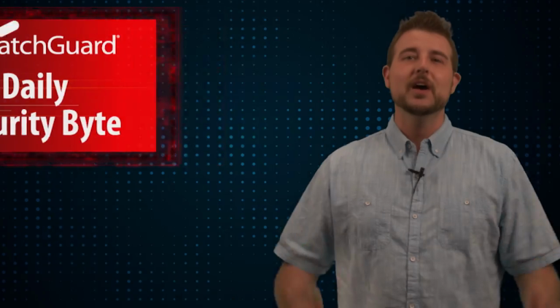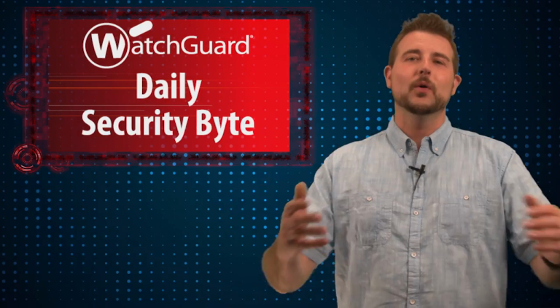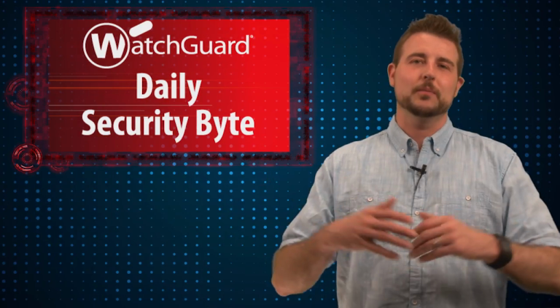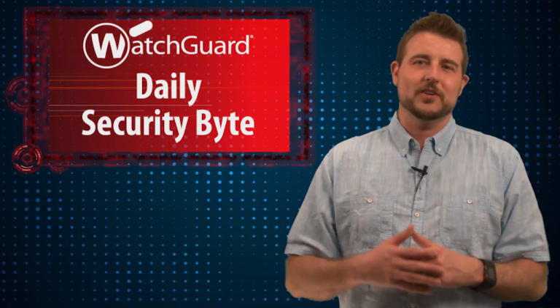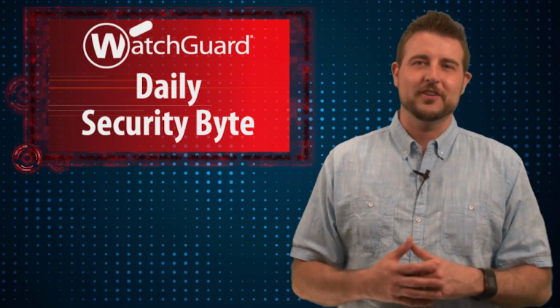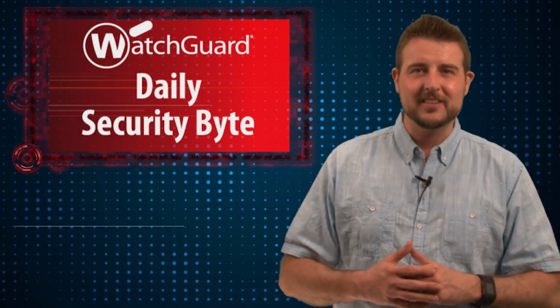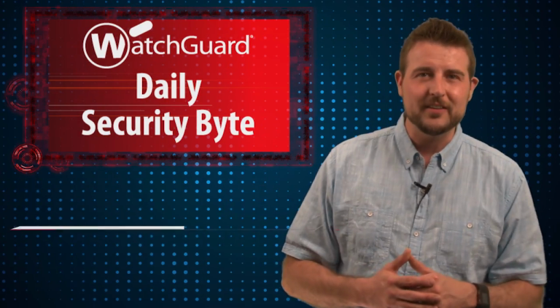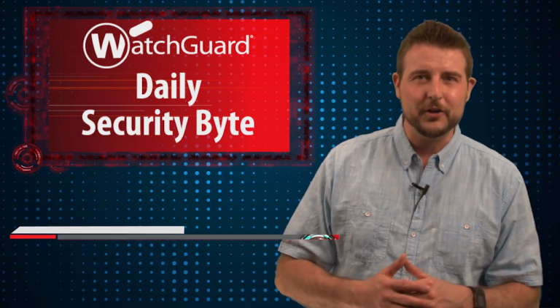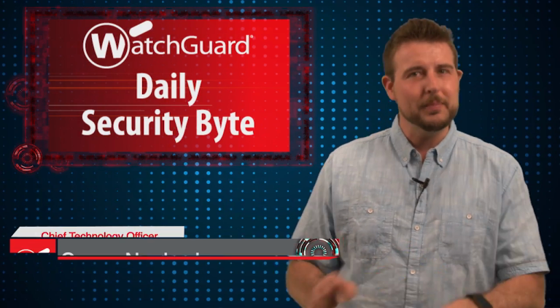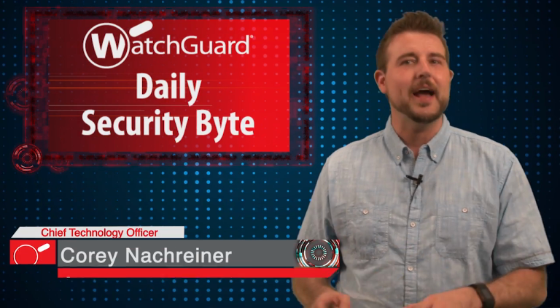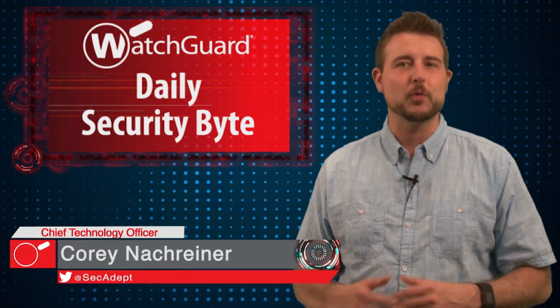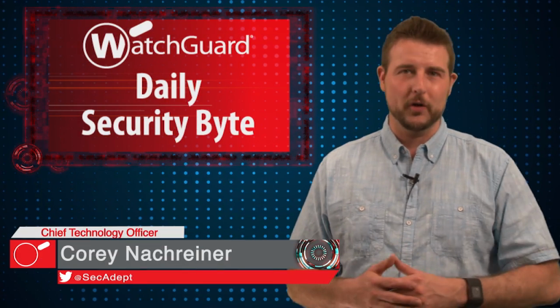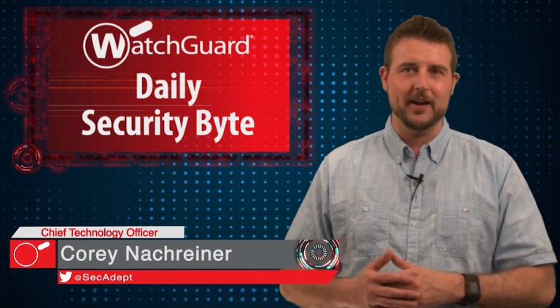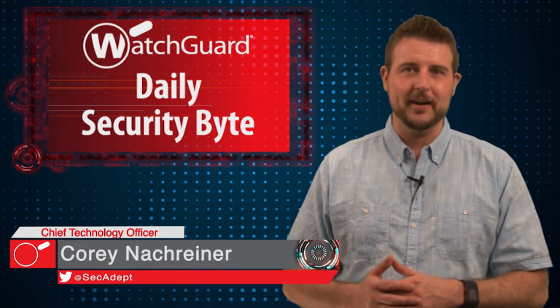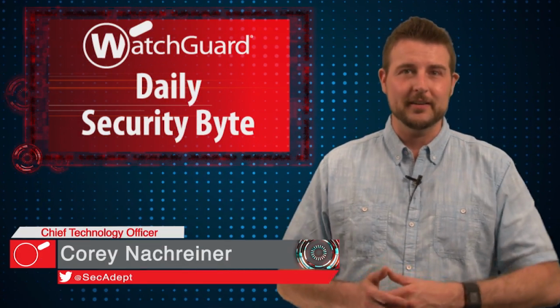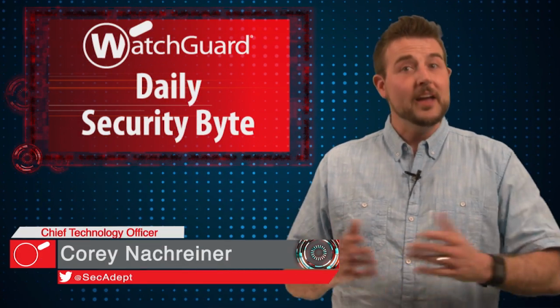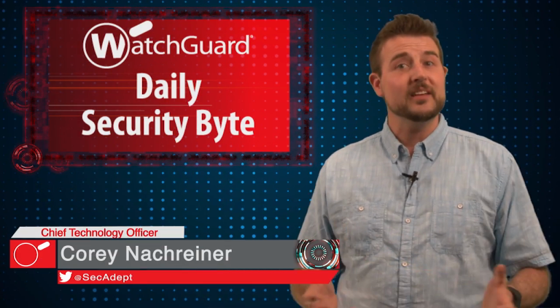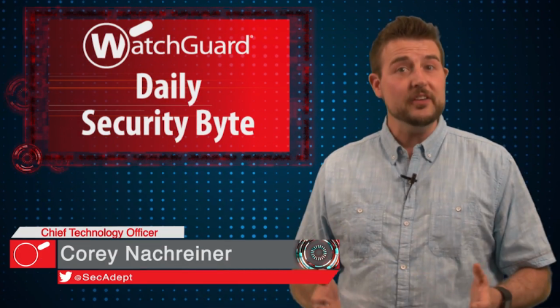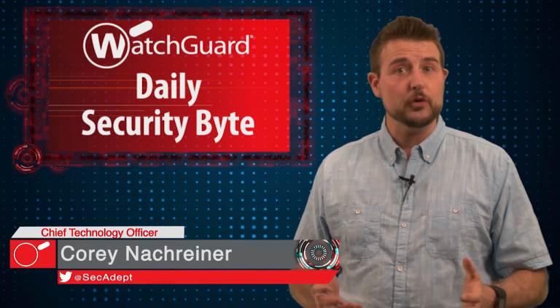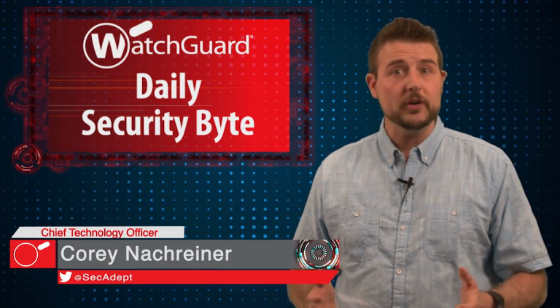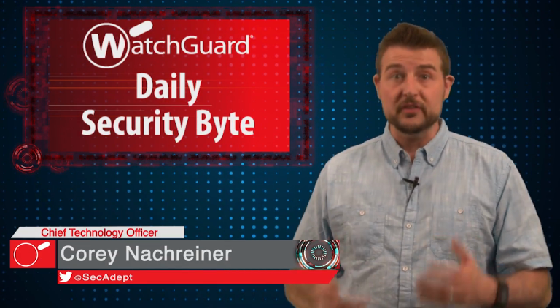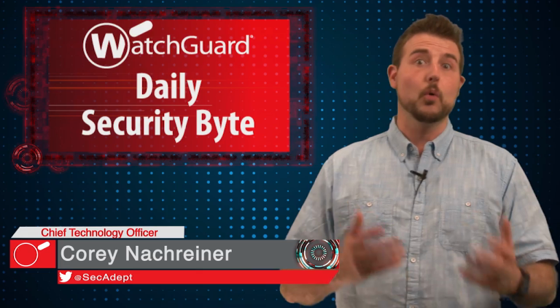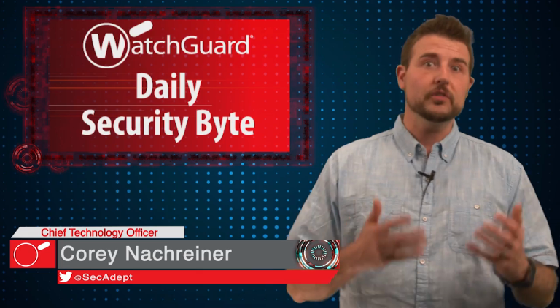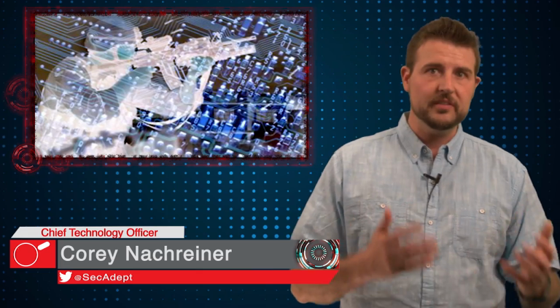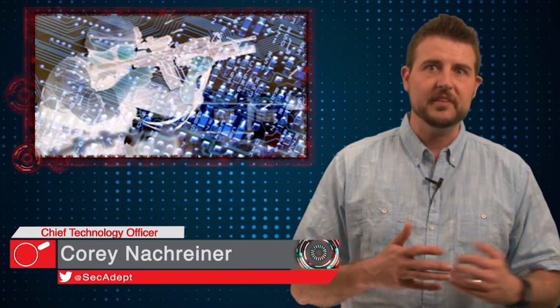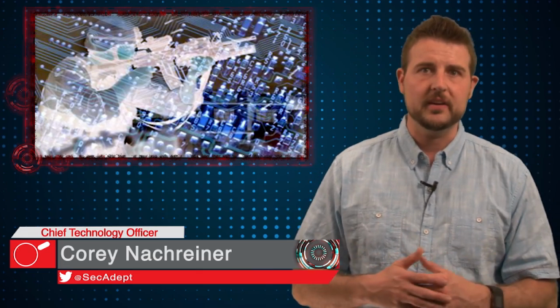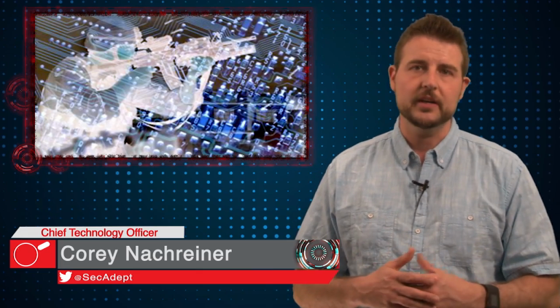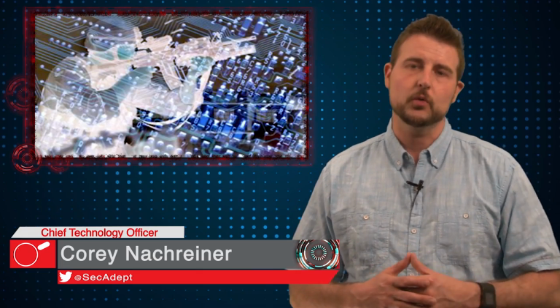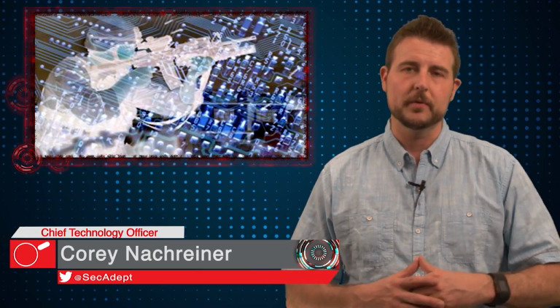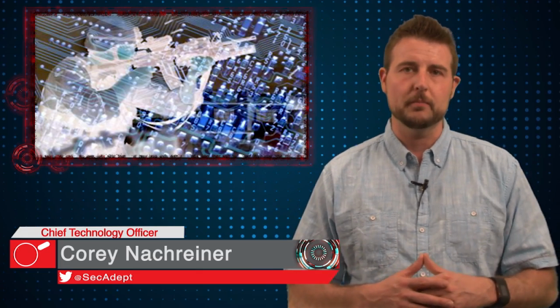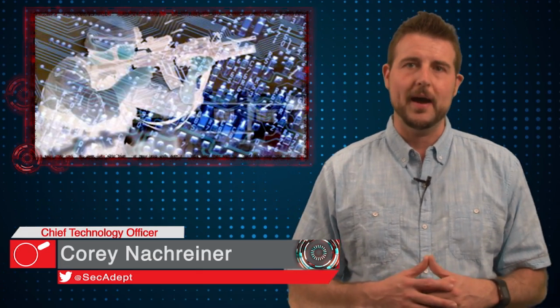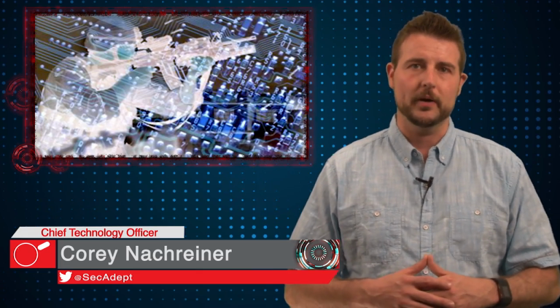Welcome to WatchGuard's Daily Security Byte, I'm Cory Nockreiner. Today's story is more sophisticated criminal malware.